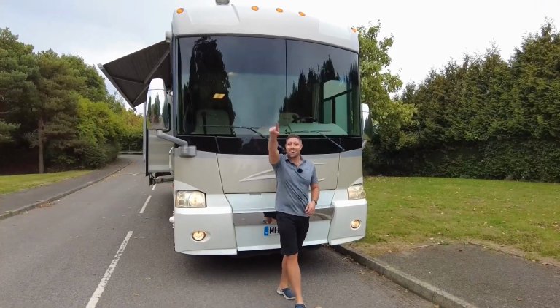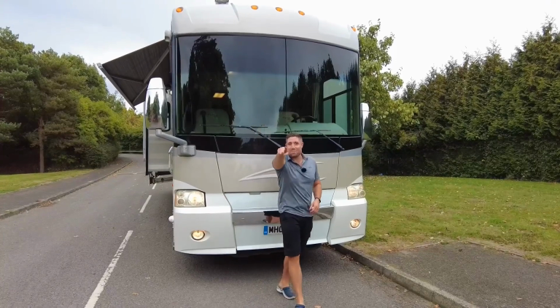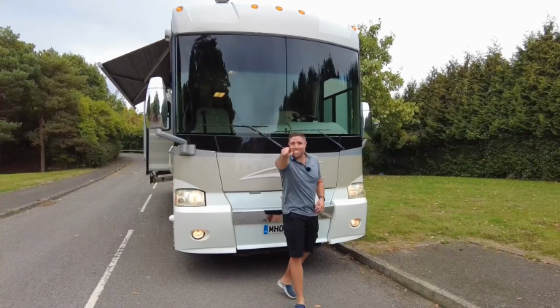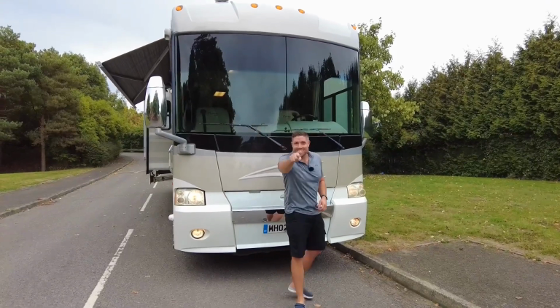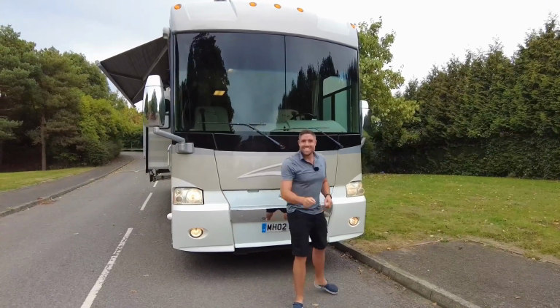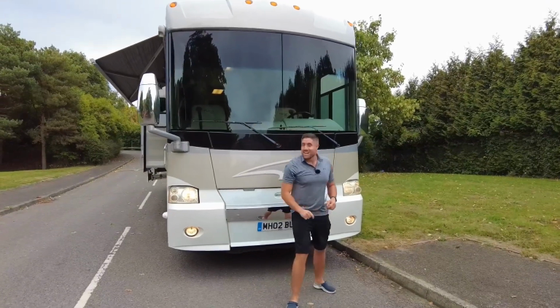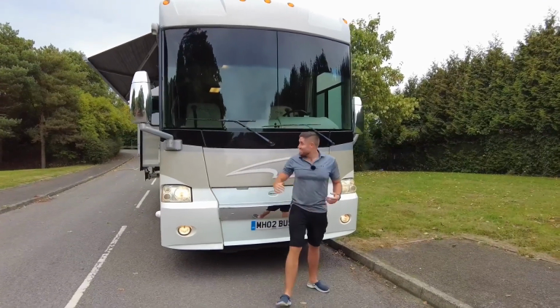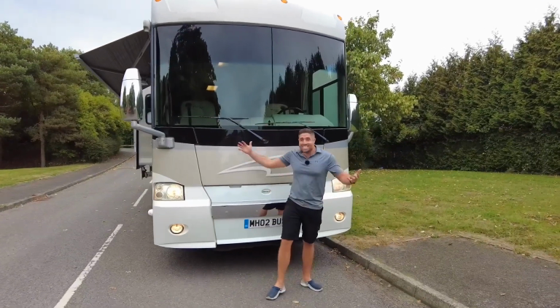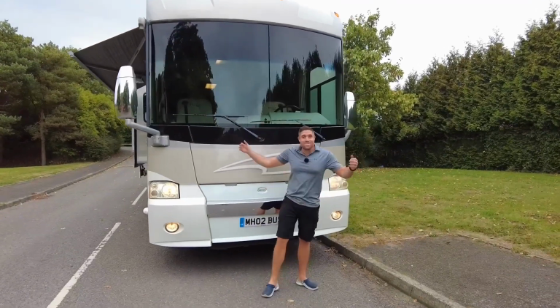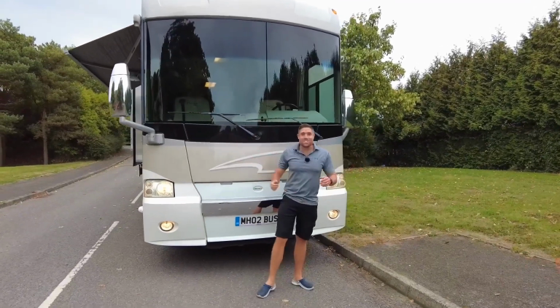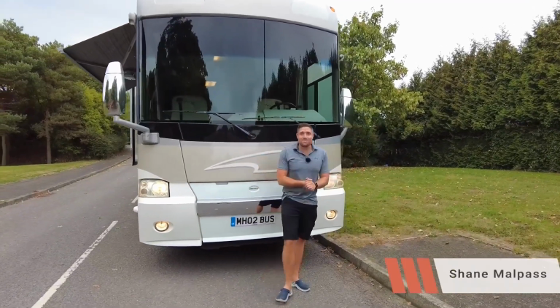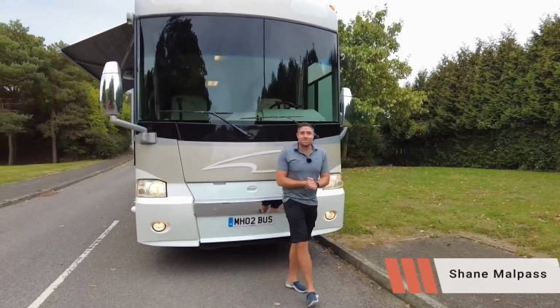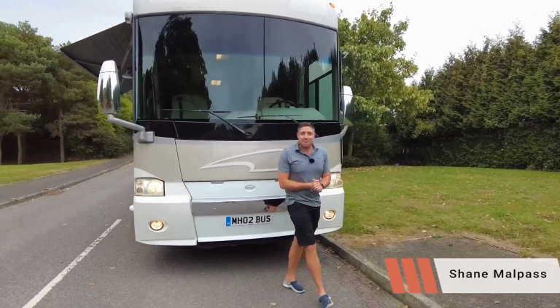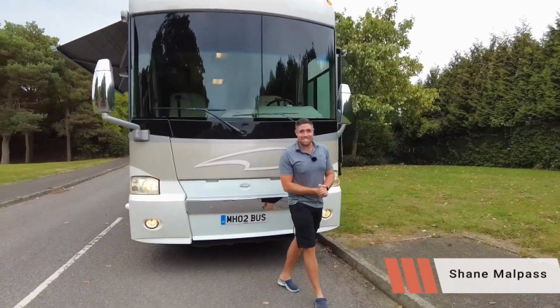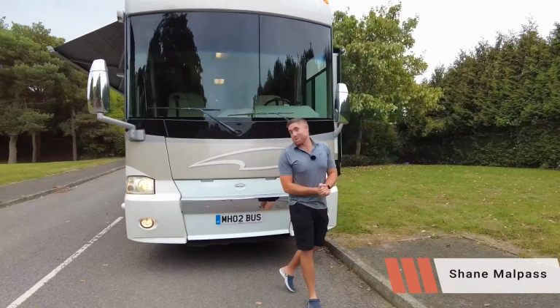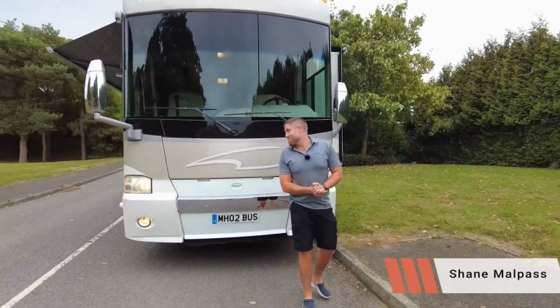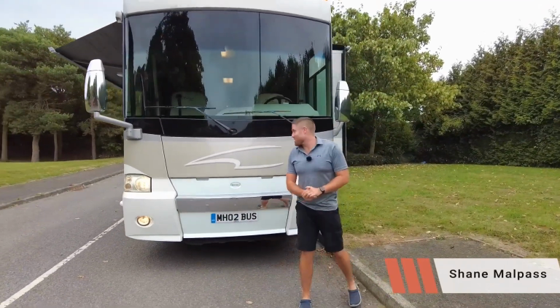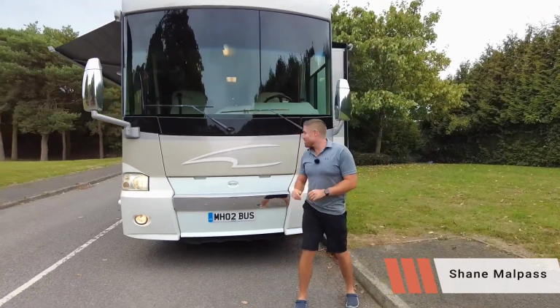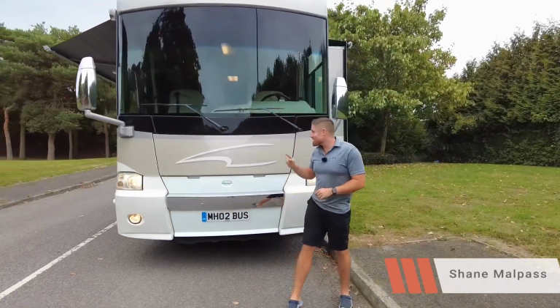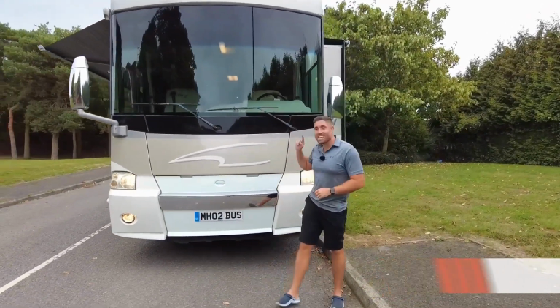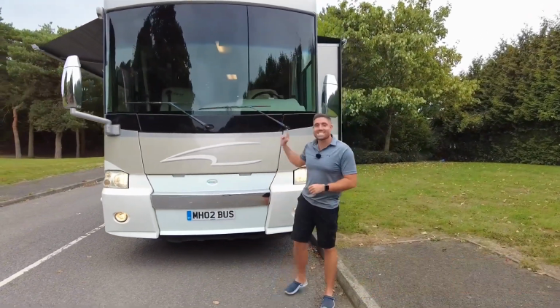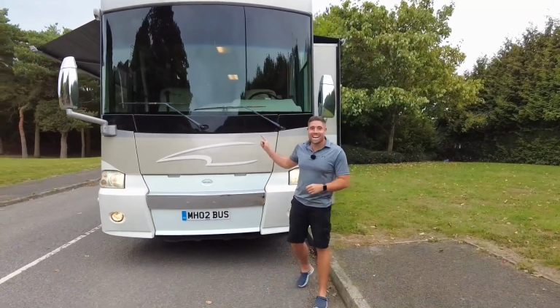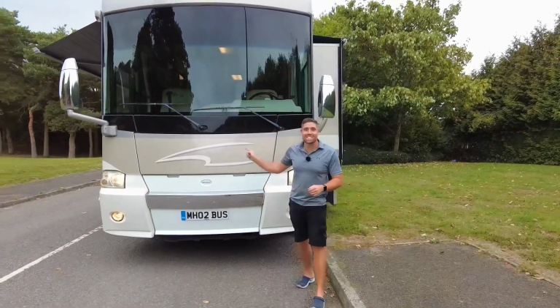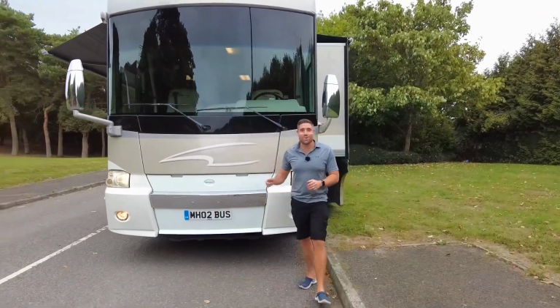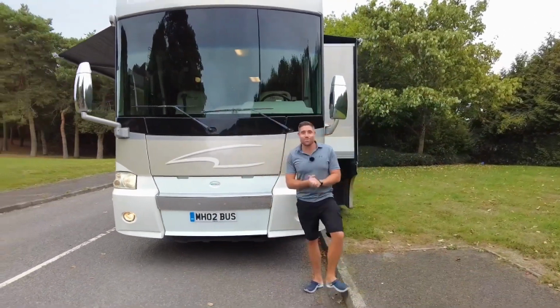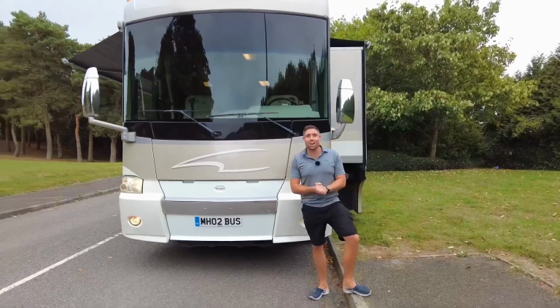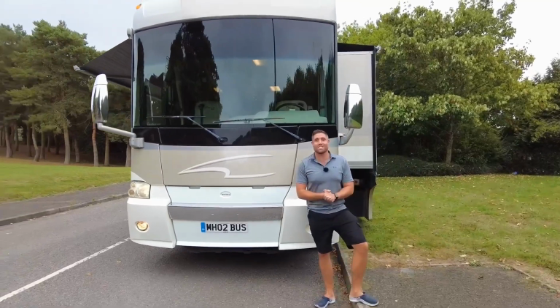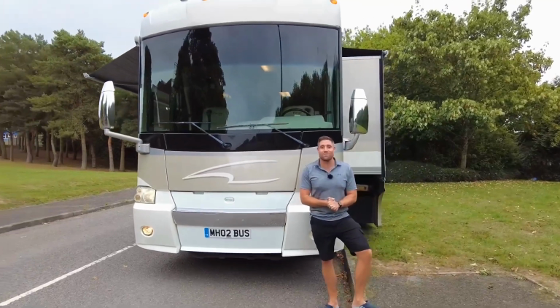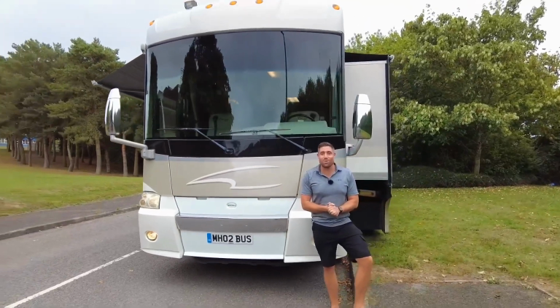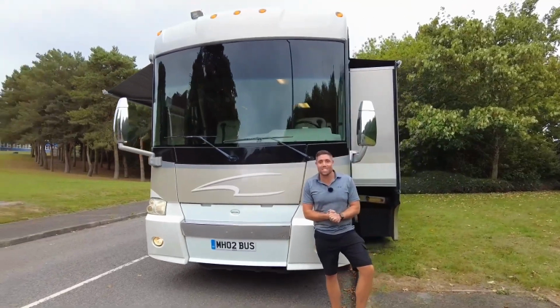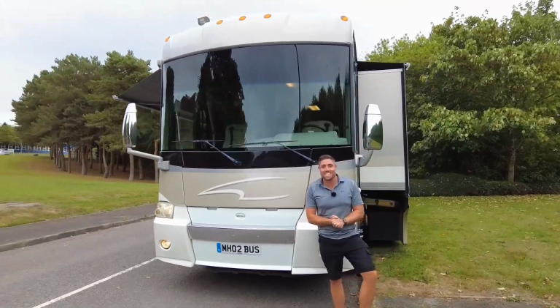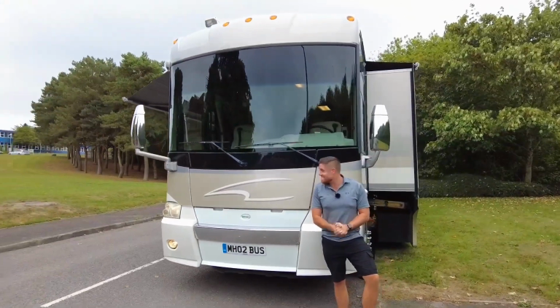Howdy, boys! Today we've got something amazing that we buy in a motorcaravan. It's the Itasca Horizon 40TD.